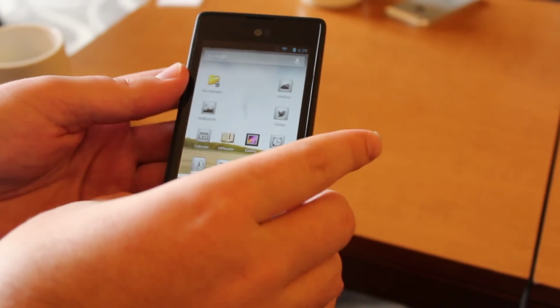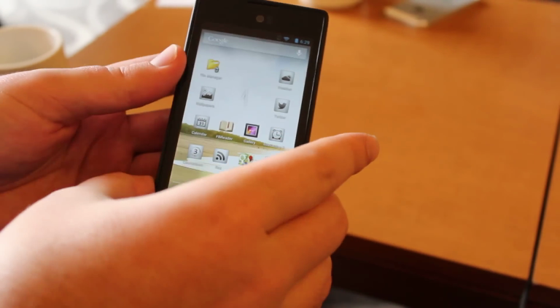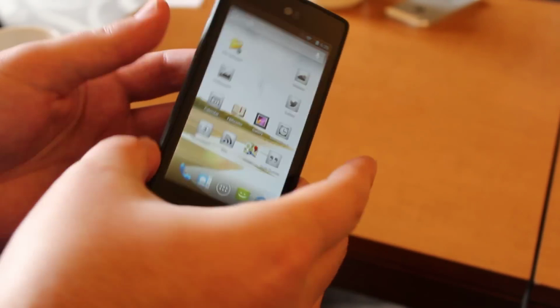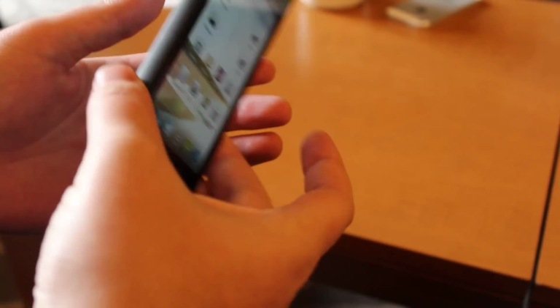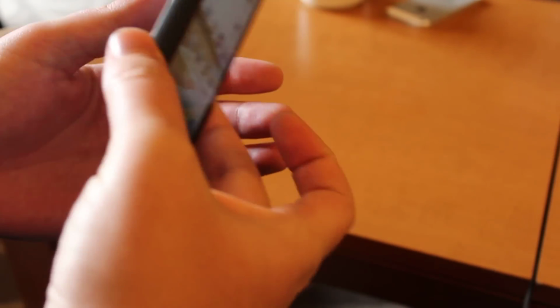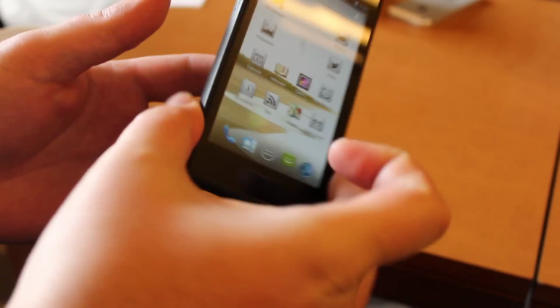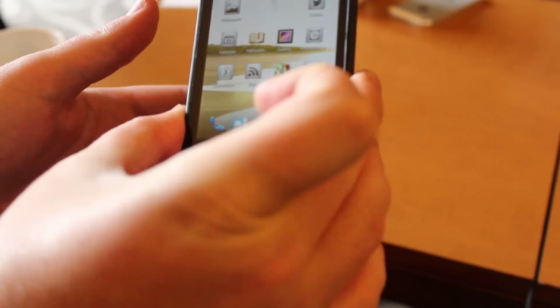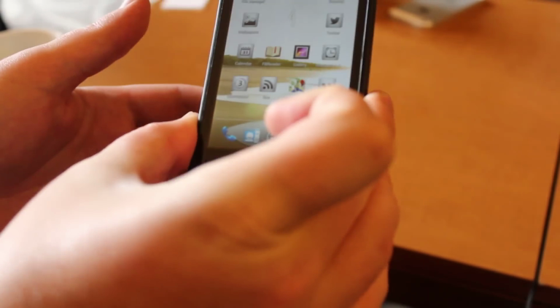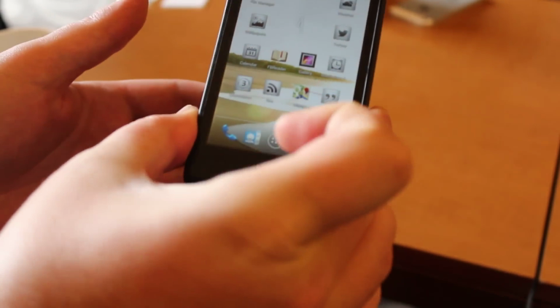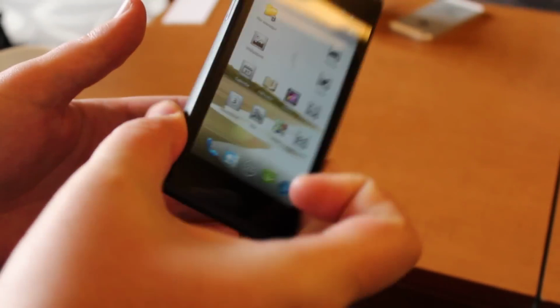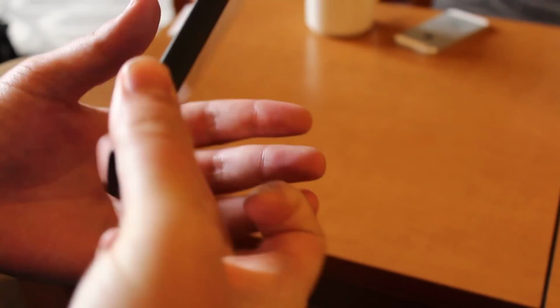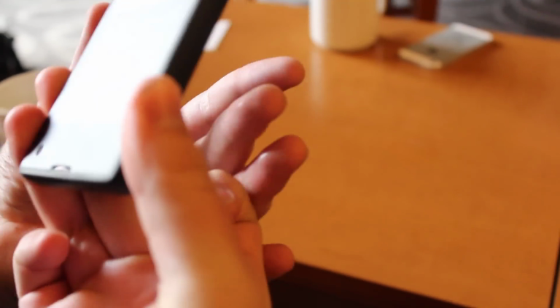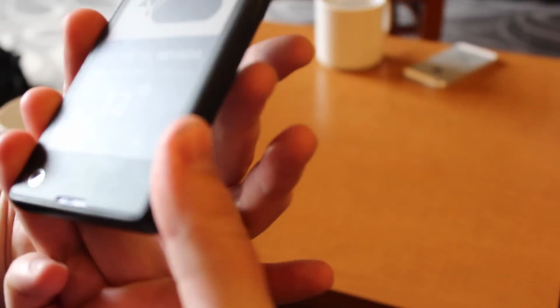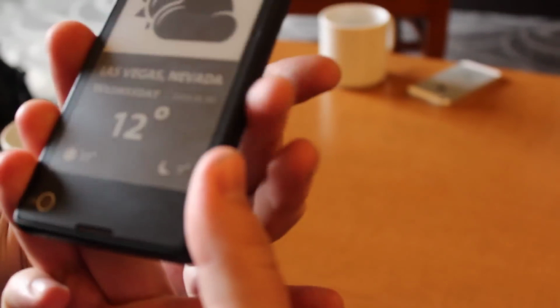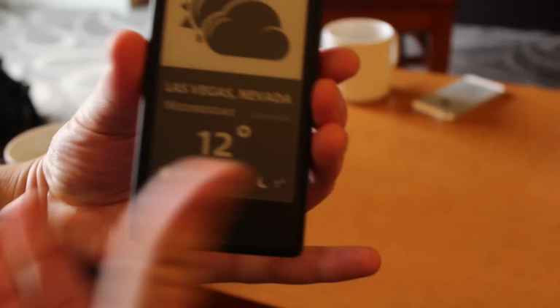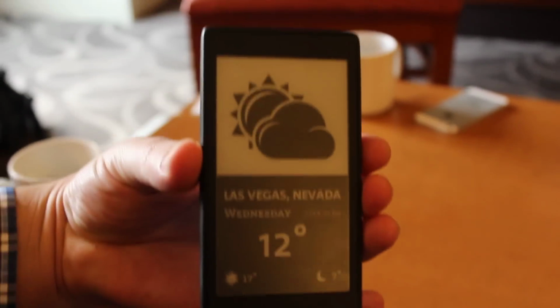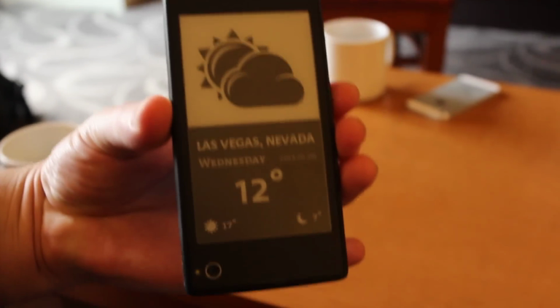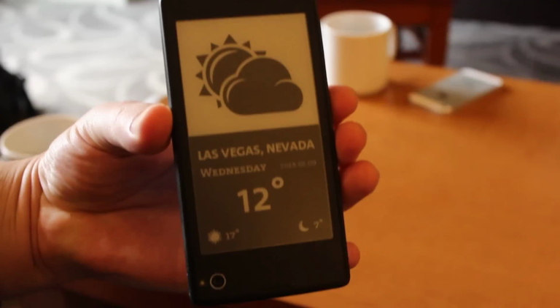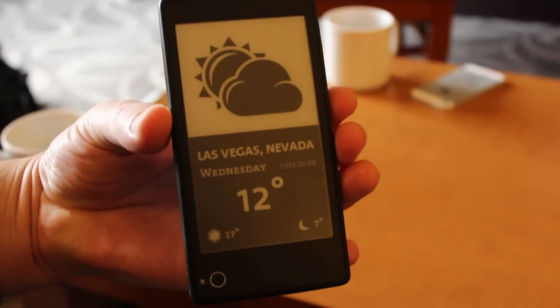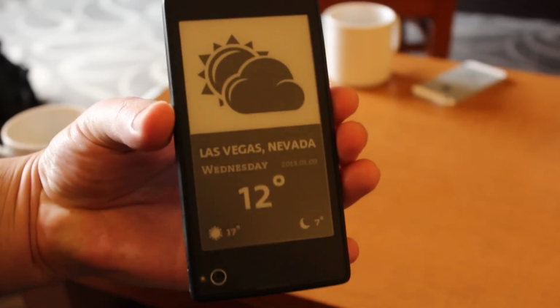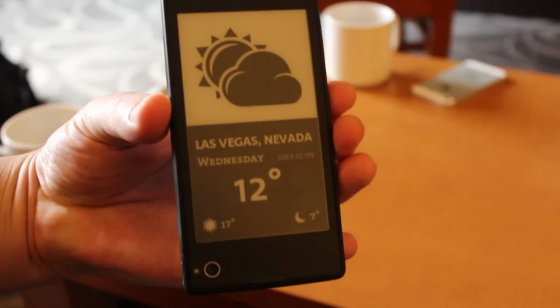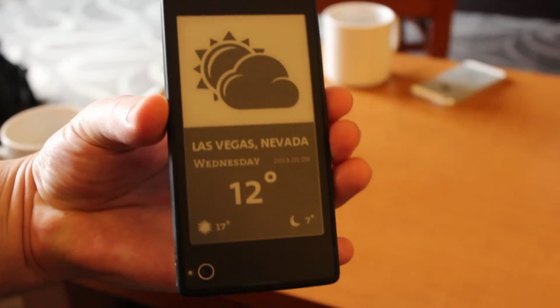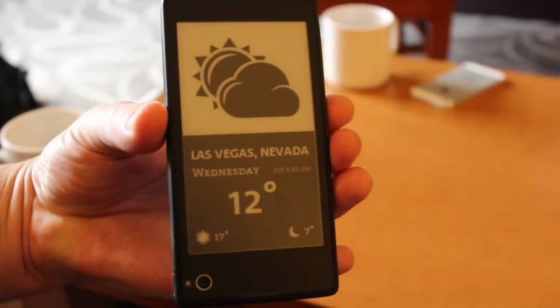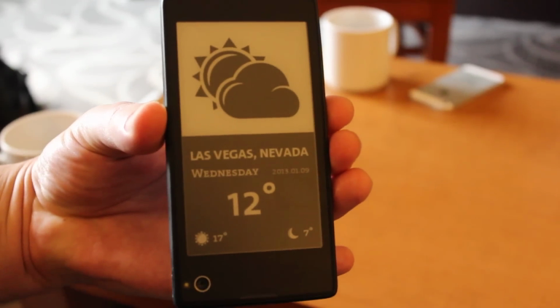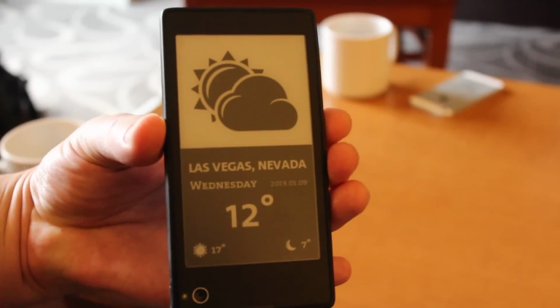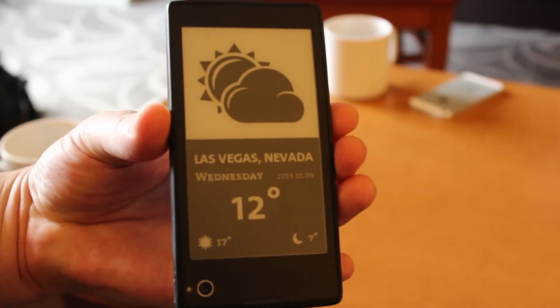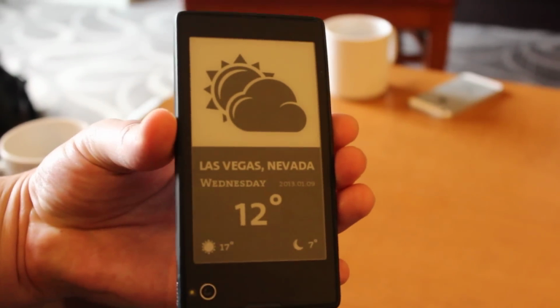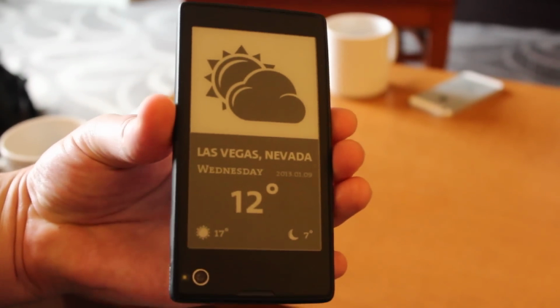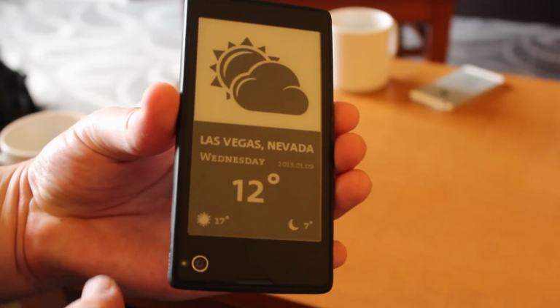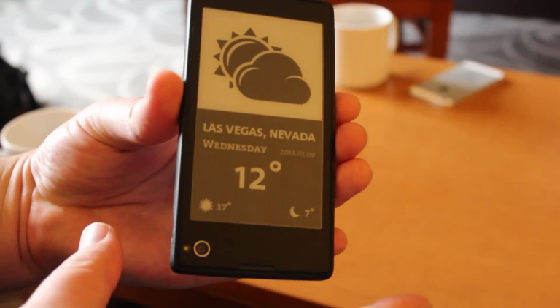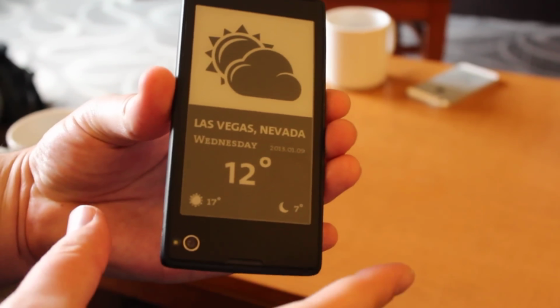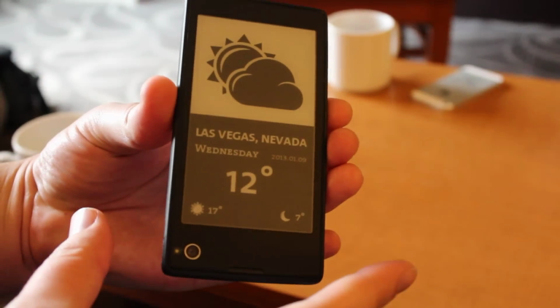Because you've got a phone with a display on the front, and there's an e-ink display on the back. That's the basic gist, but it does go further than that.